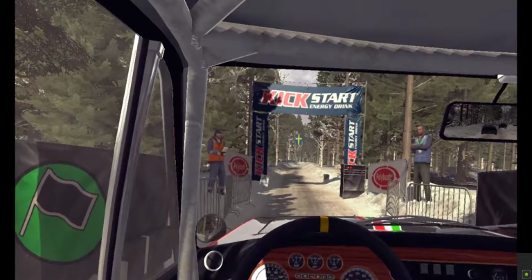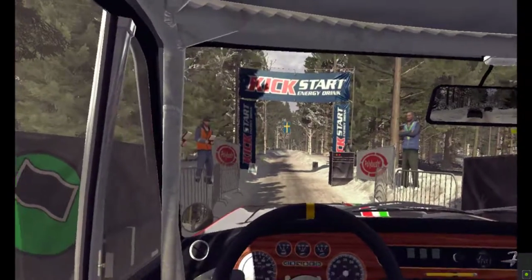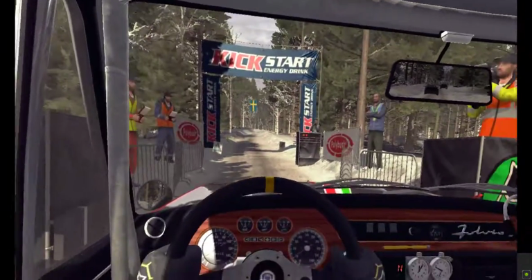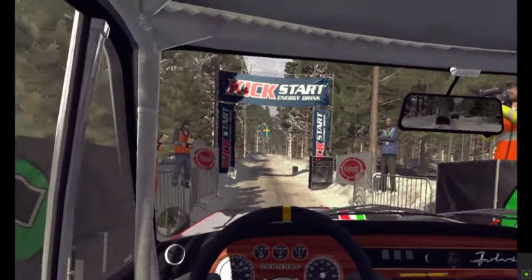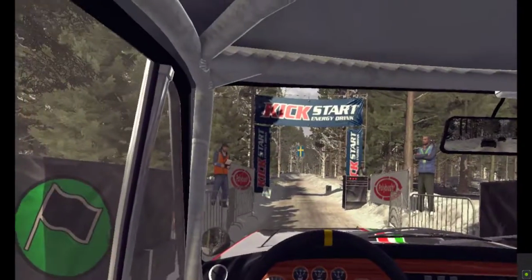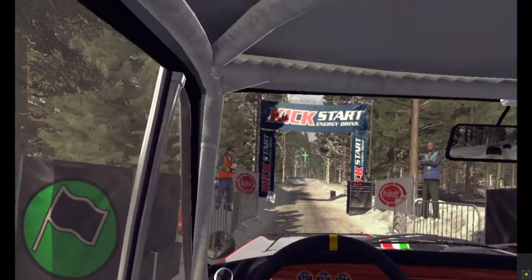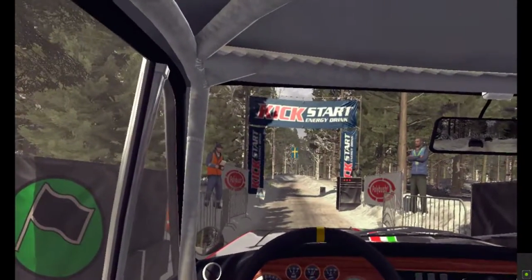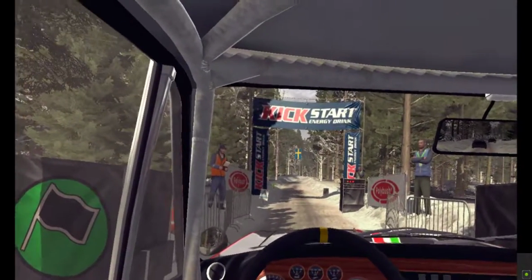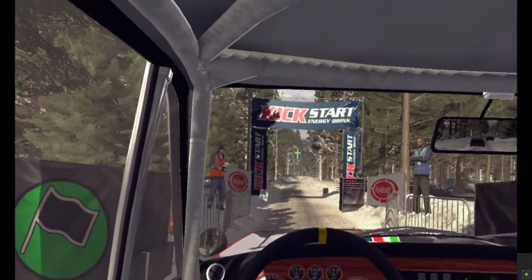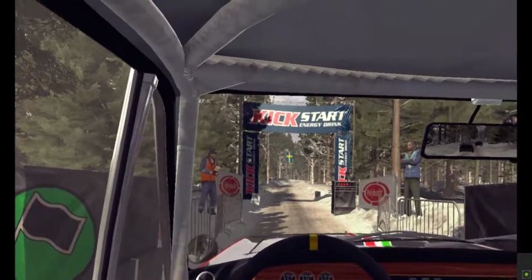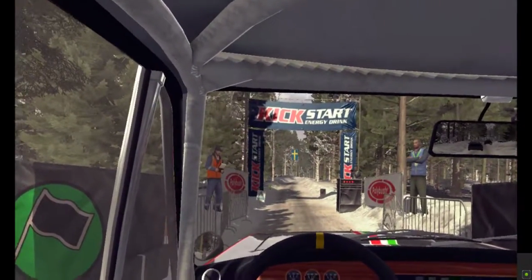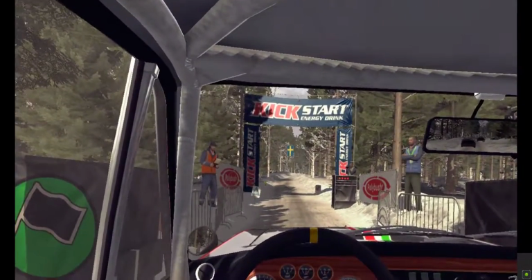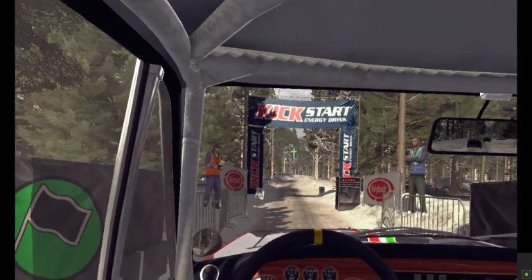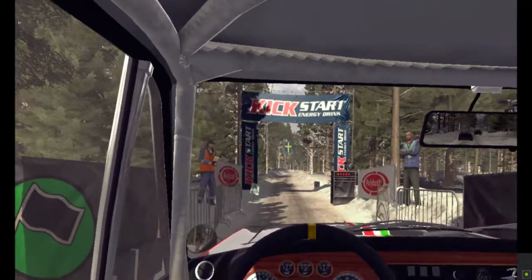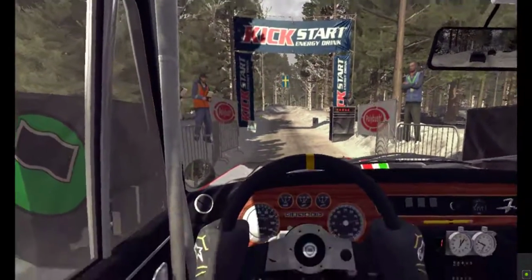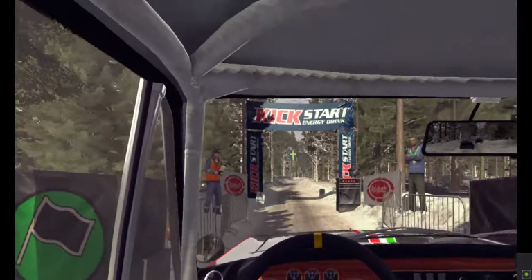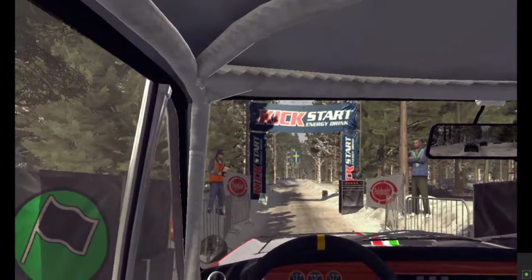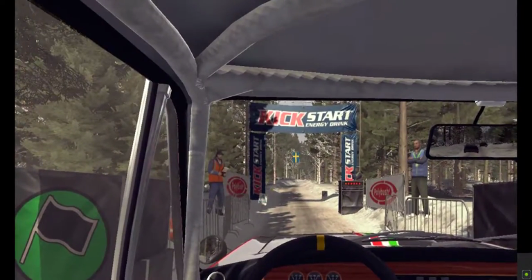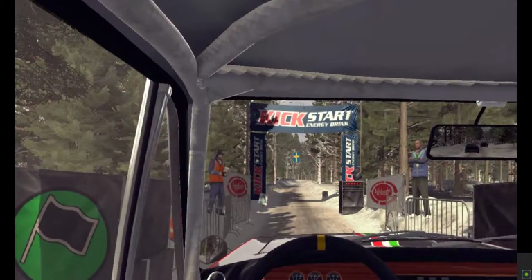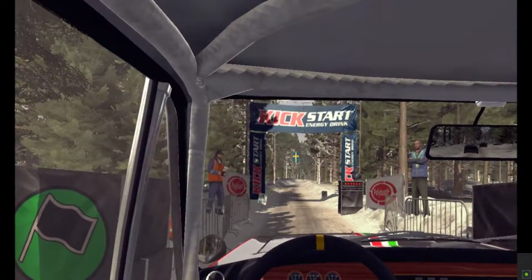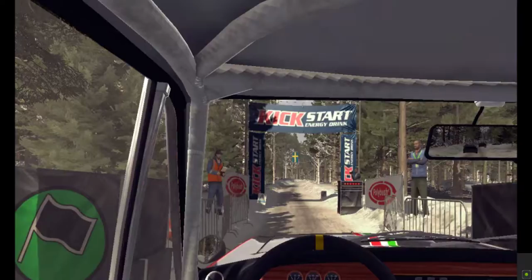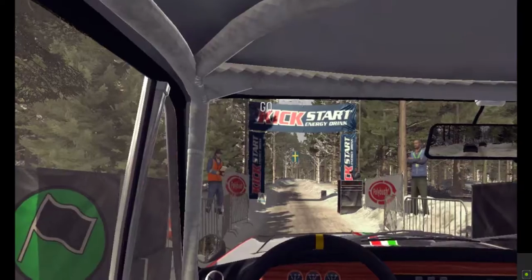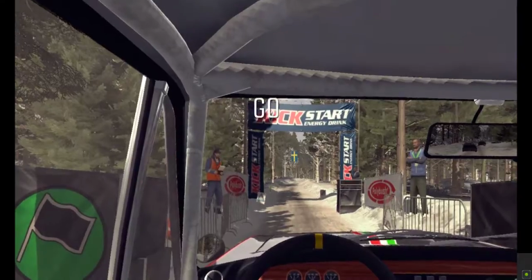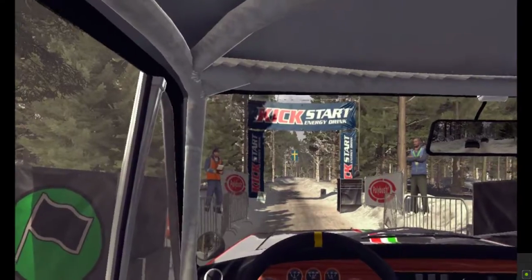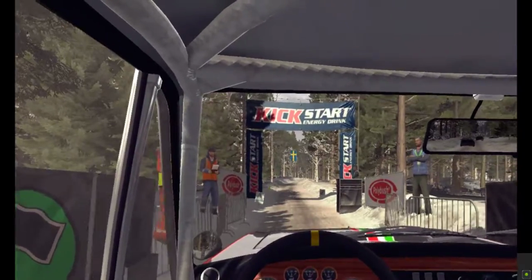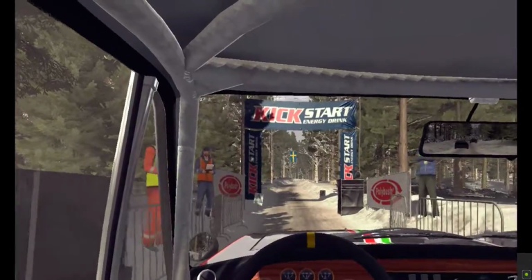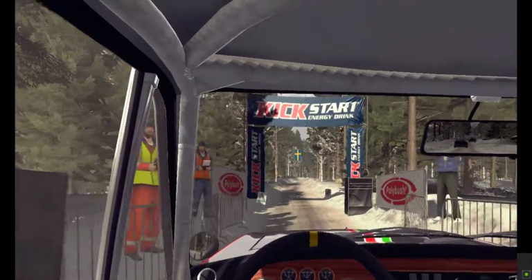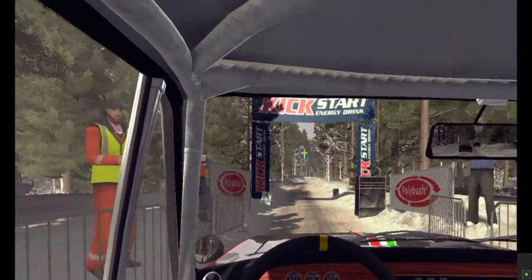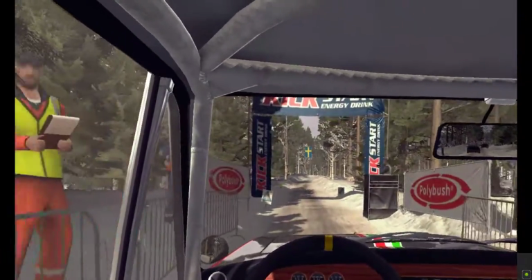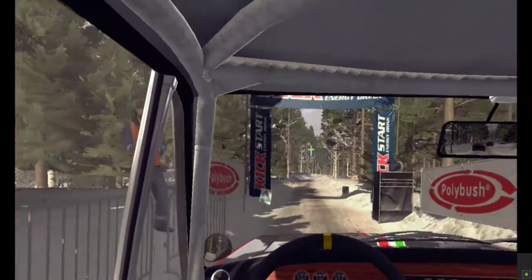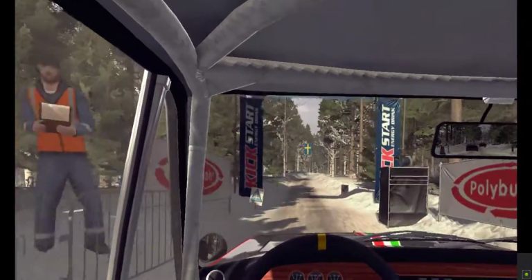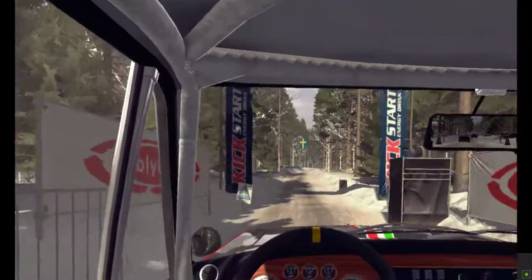Five, four, three, two, one, go. Right five, long over crest bump.